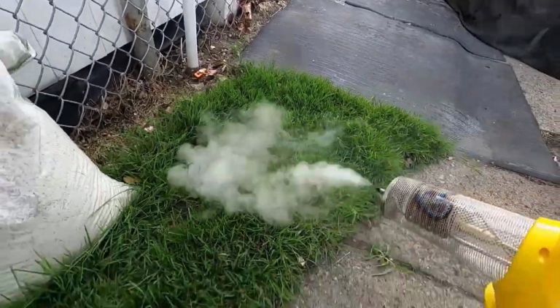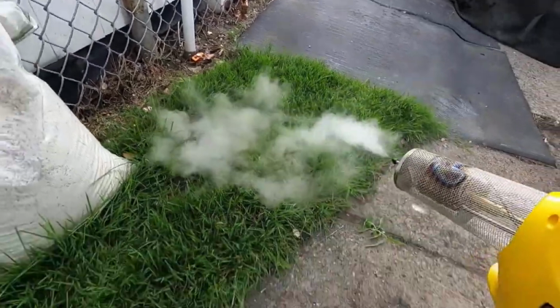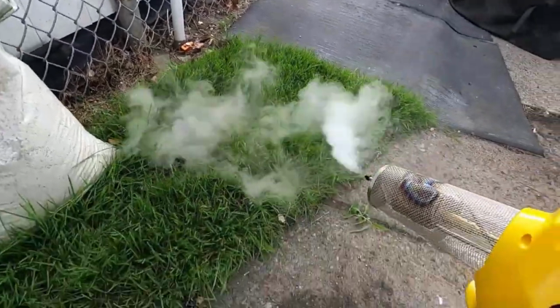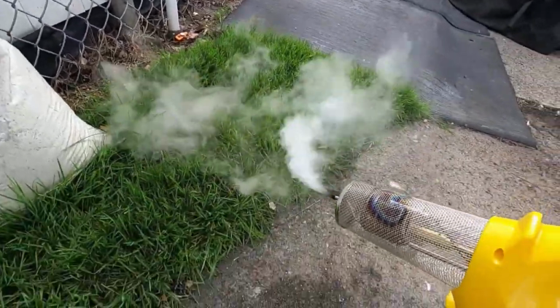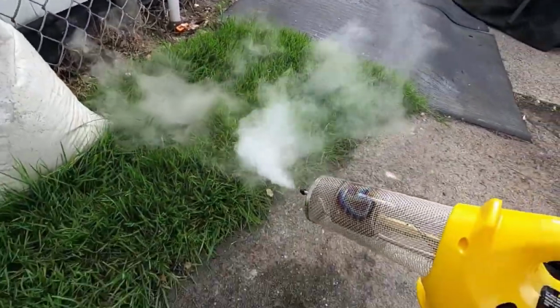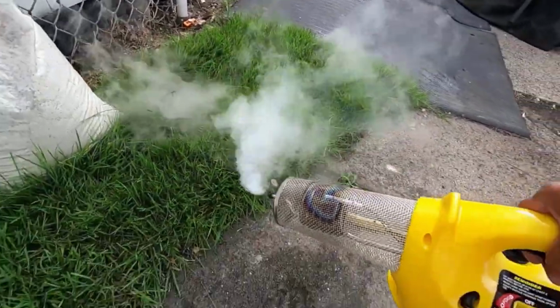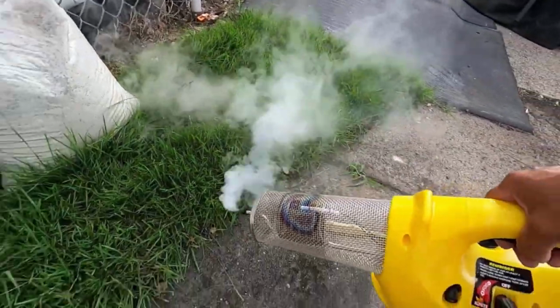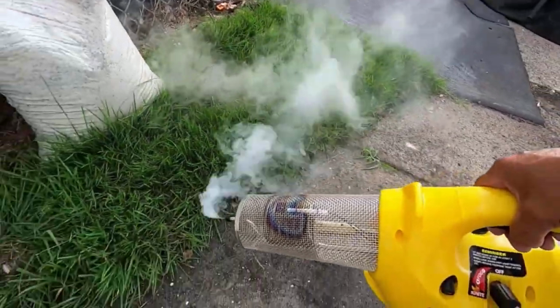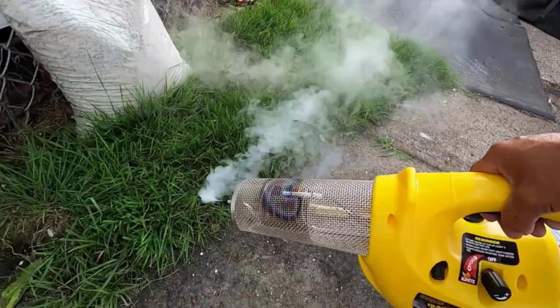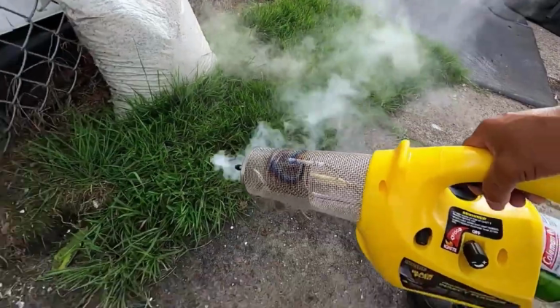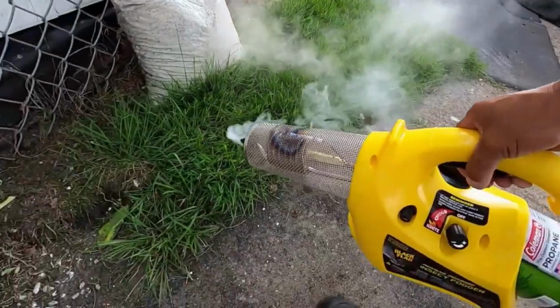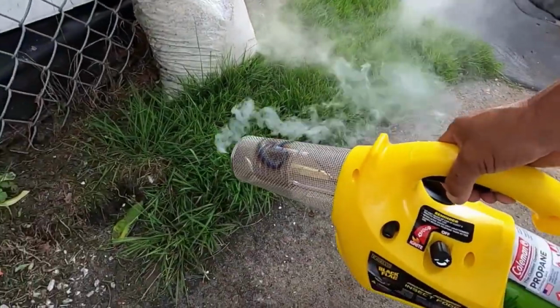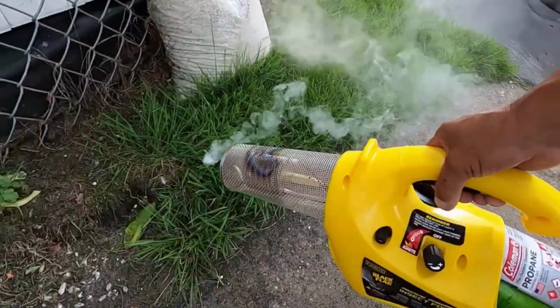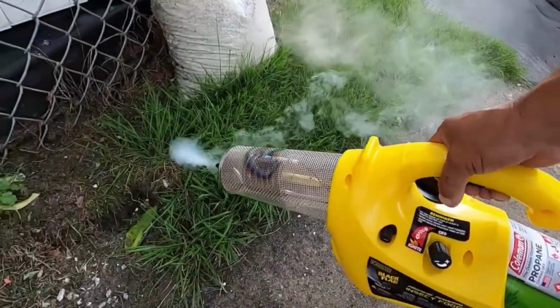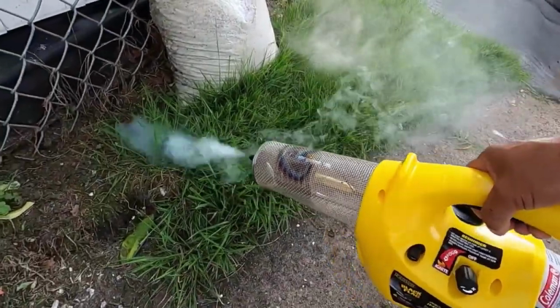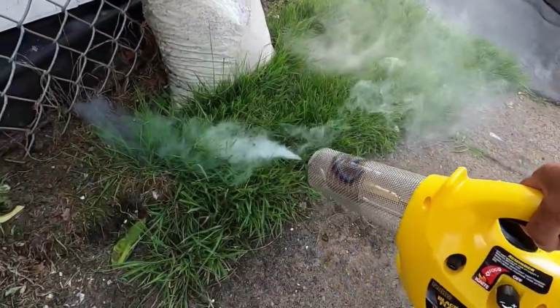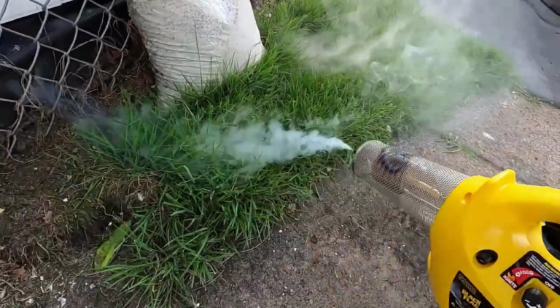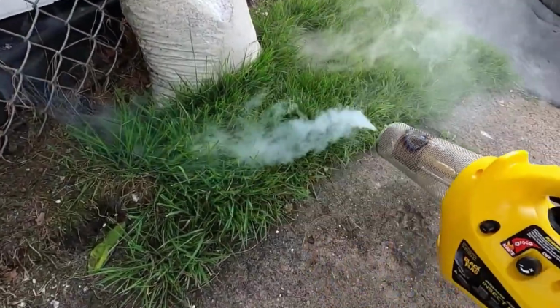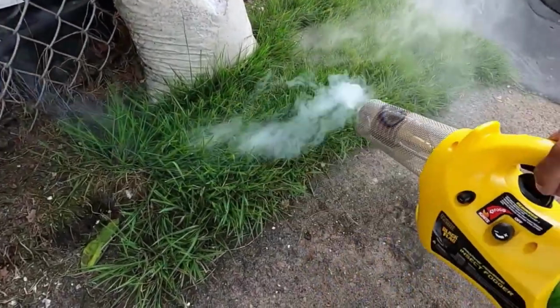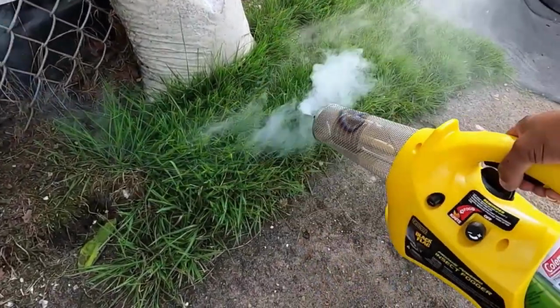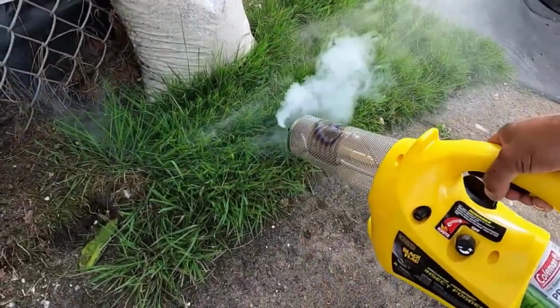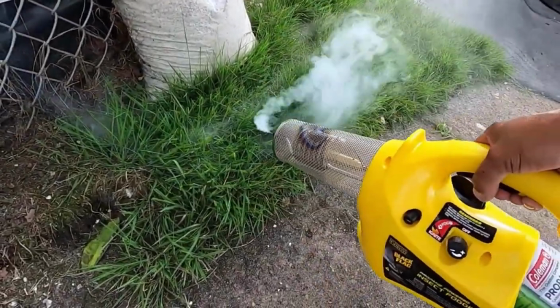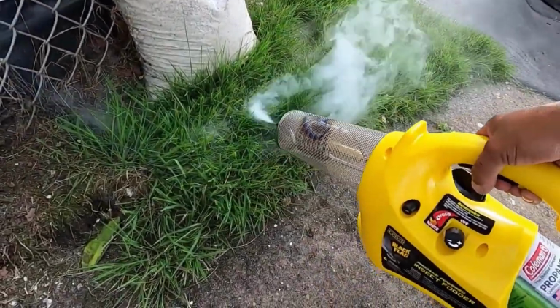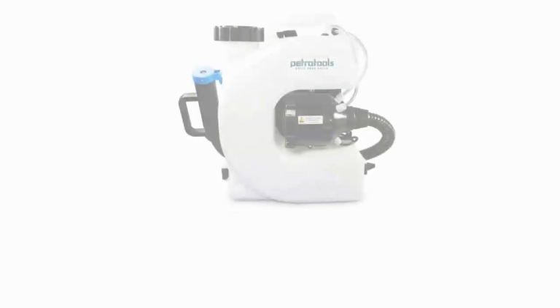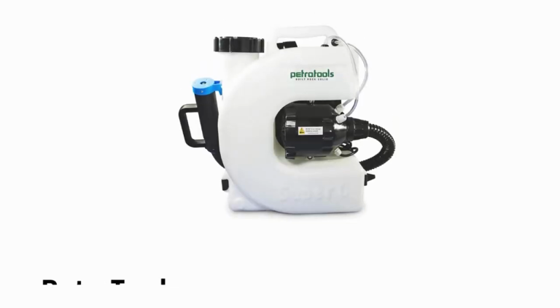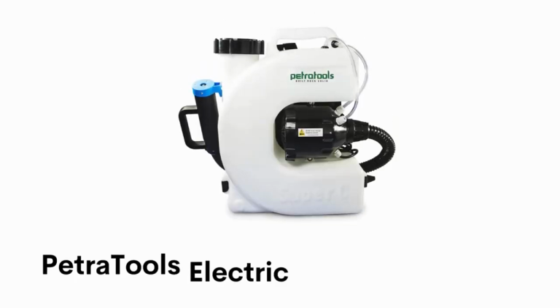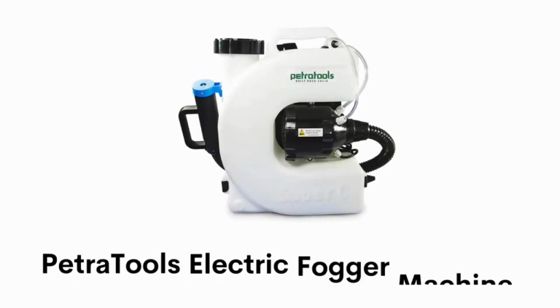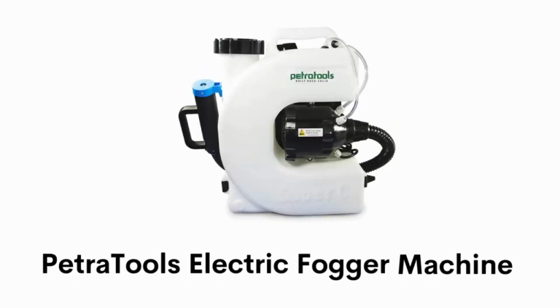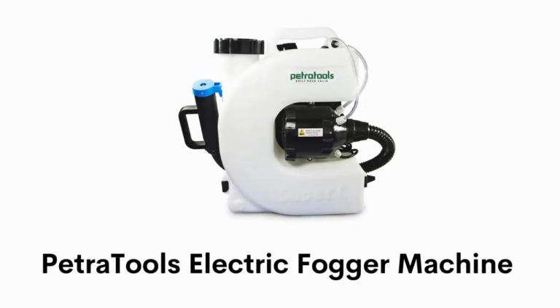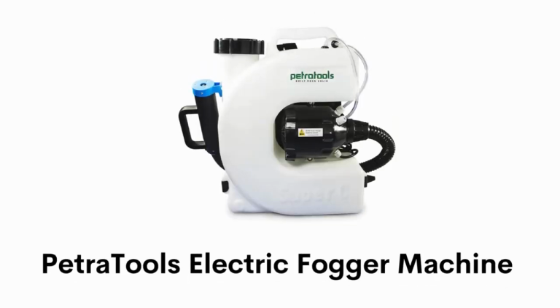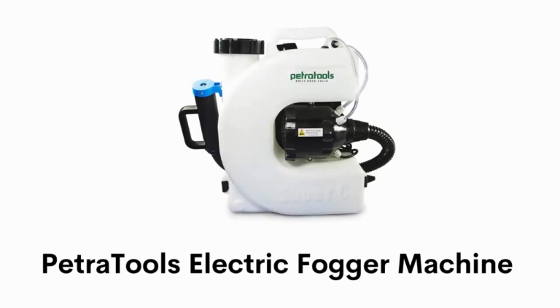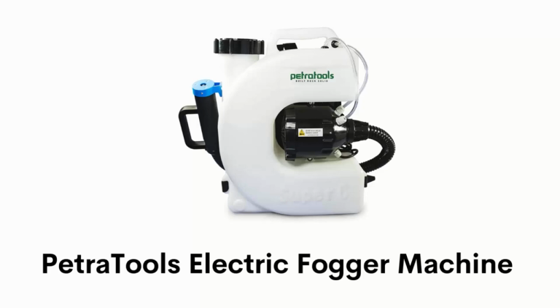It is easy to use — simply pump the trigger at the rate of once every three to four seconds as you work around the outdoor area.